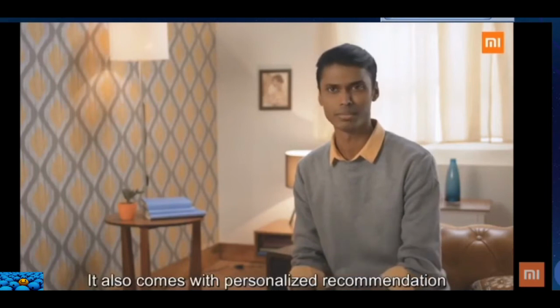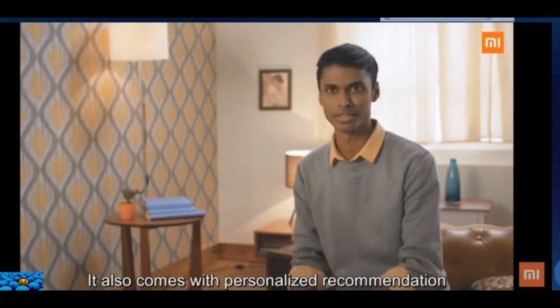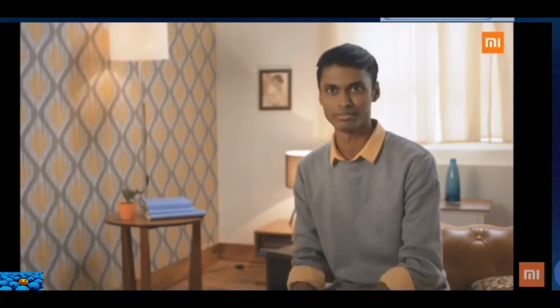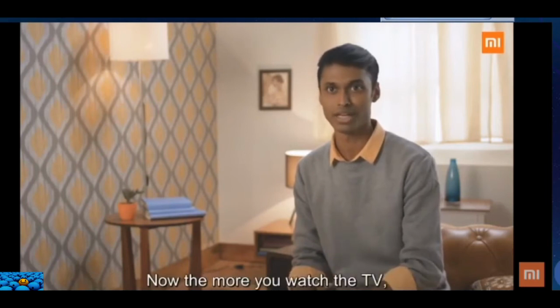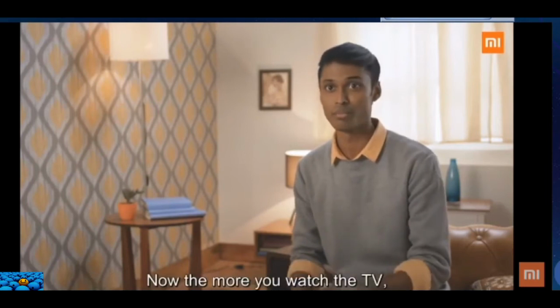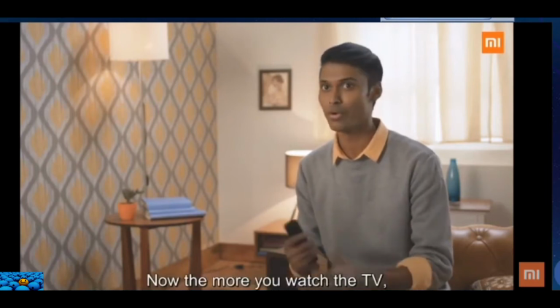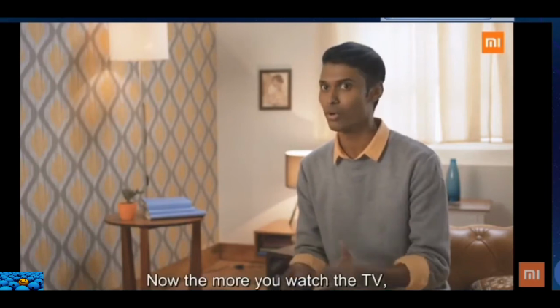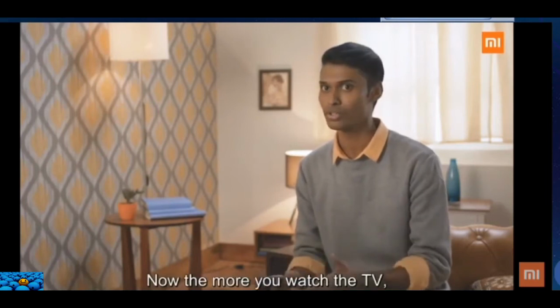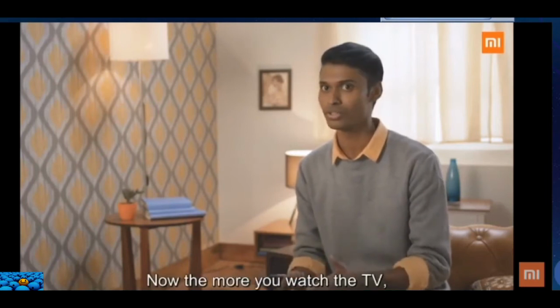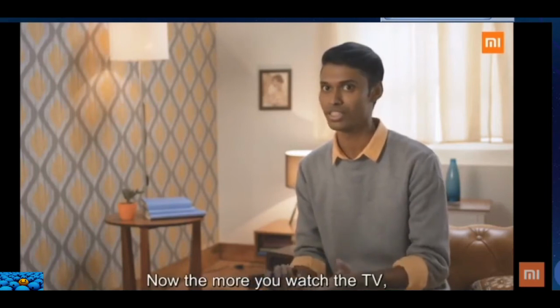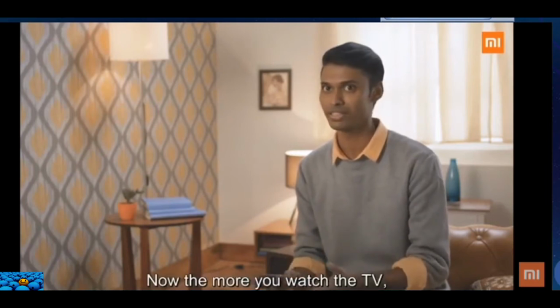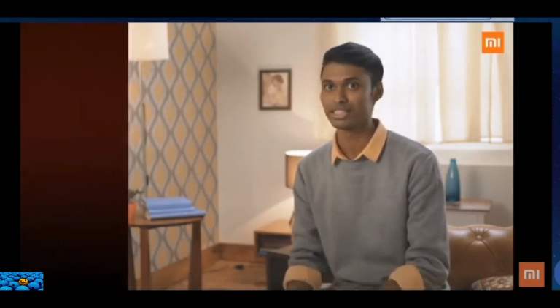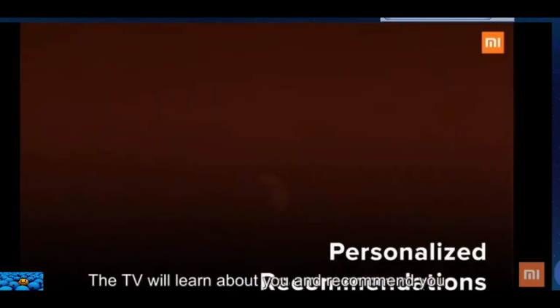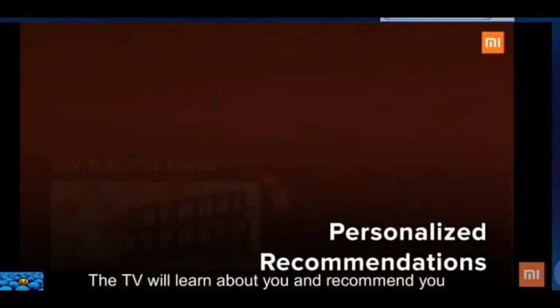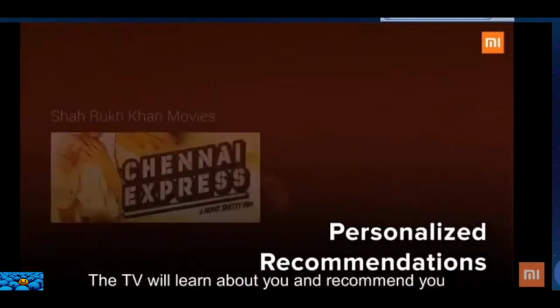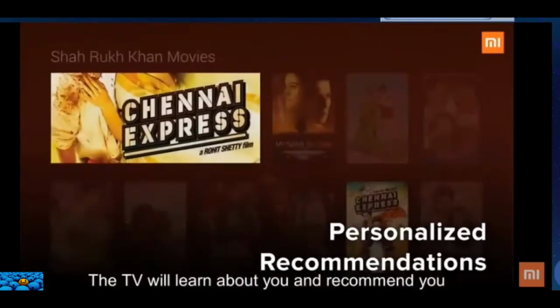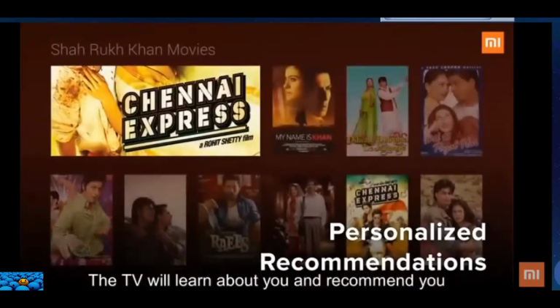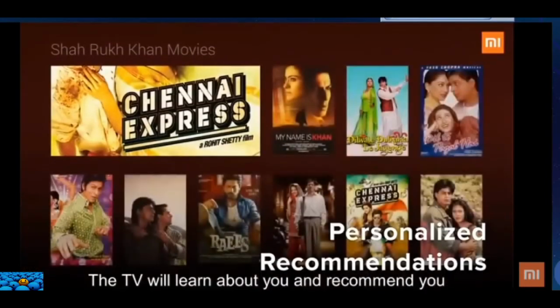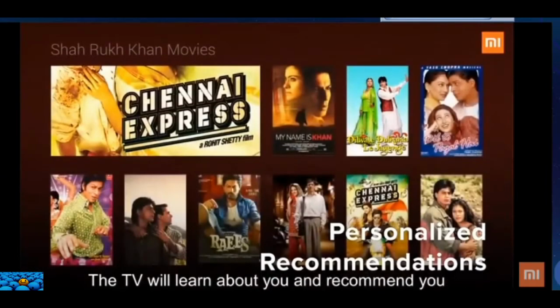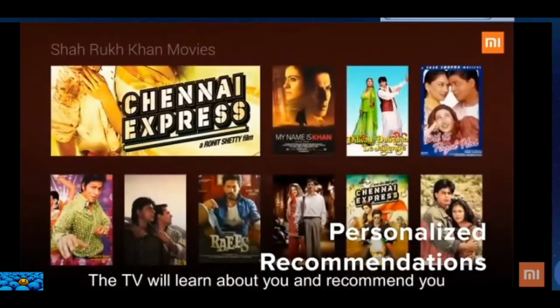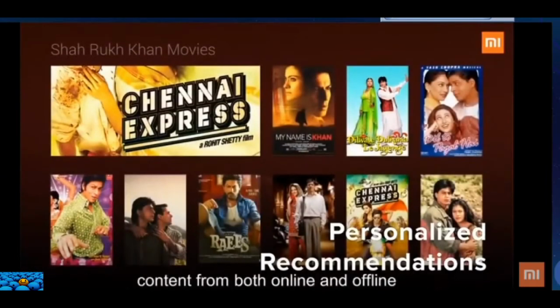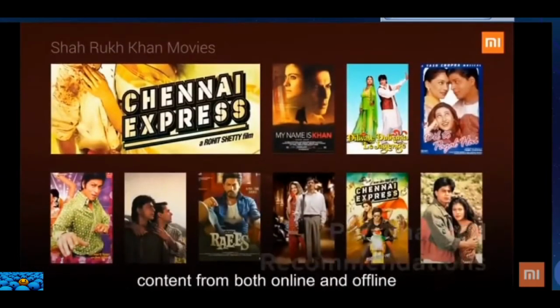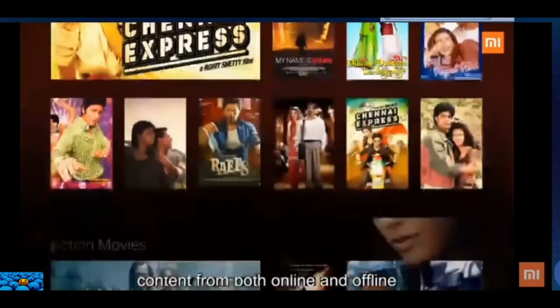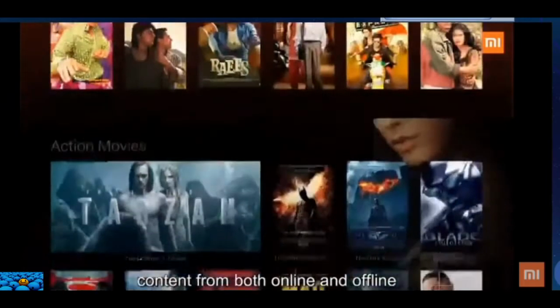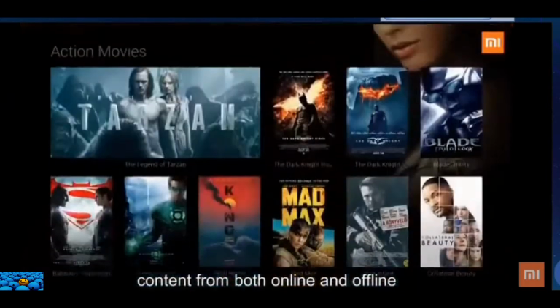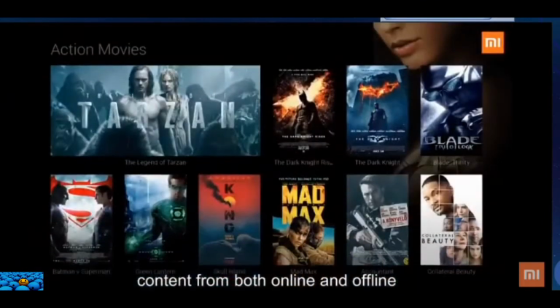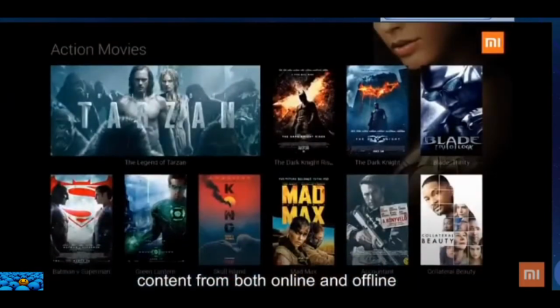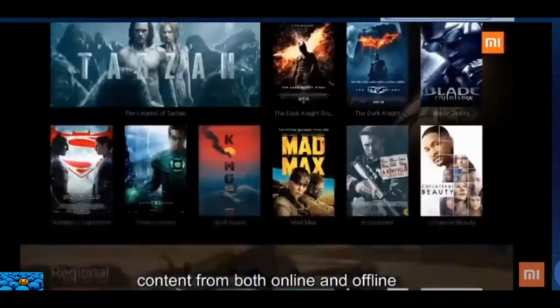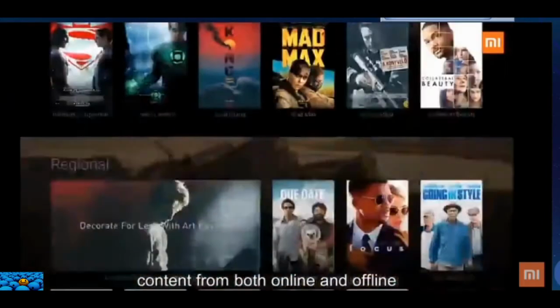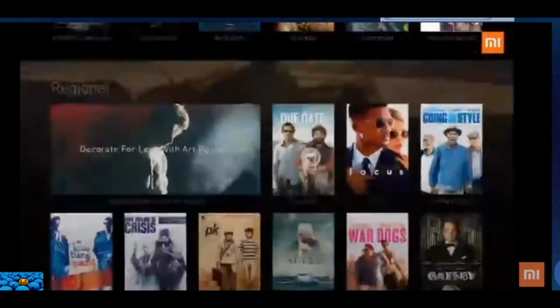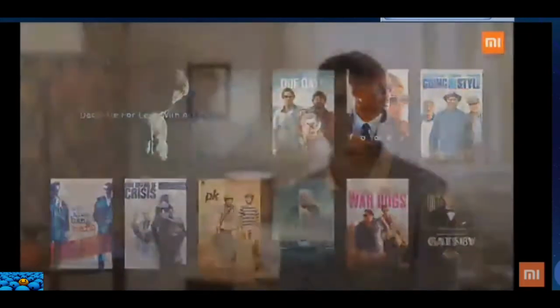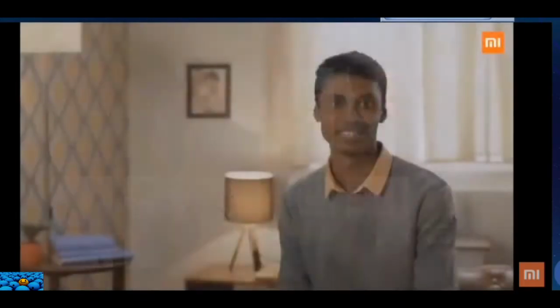It also comes with personalized recommendations. The more you watch the TV, the TV will learn about you and recommend content from both online and offline sources. Now, that's smart, right?